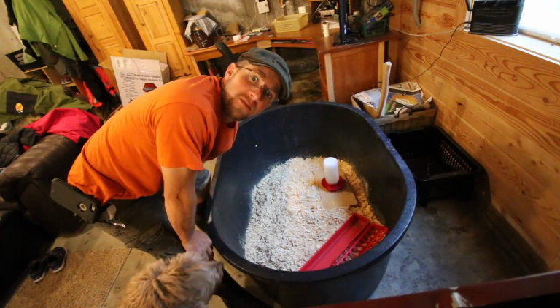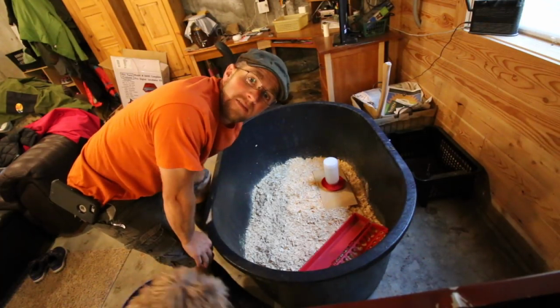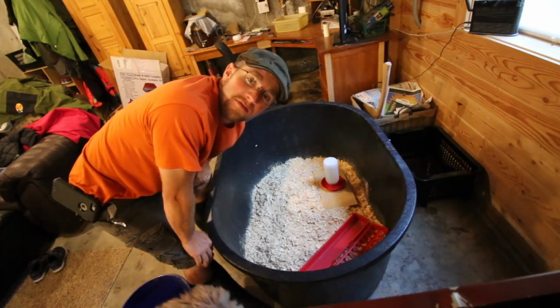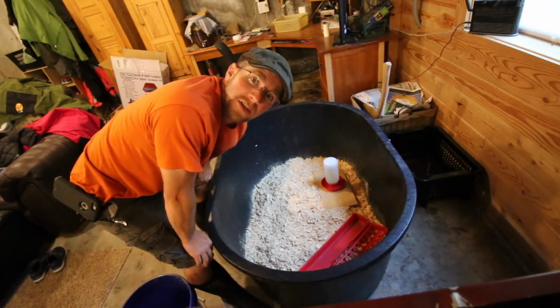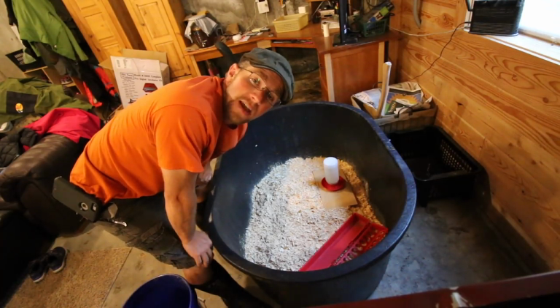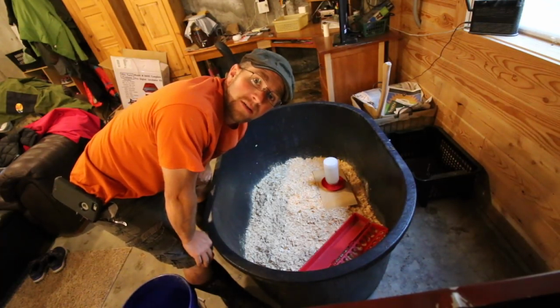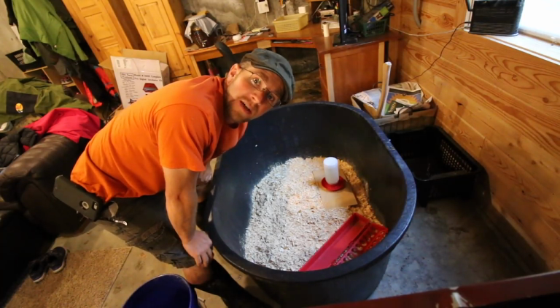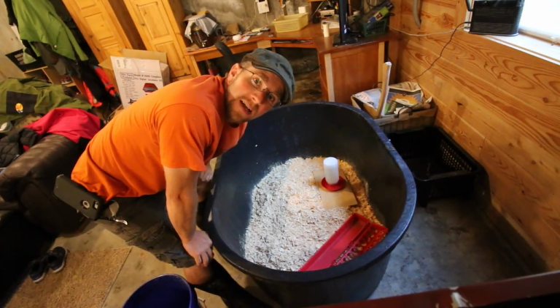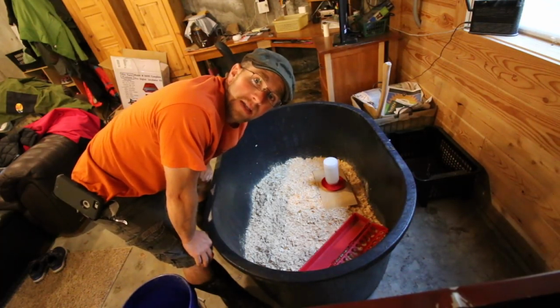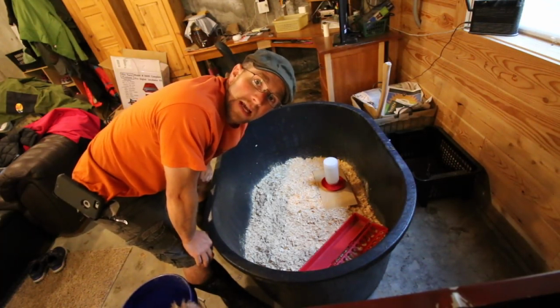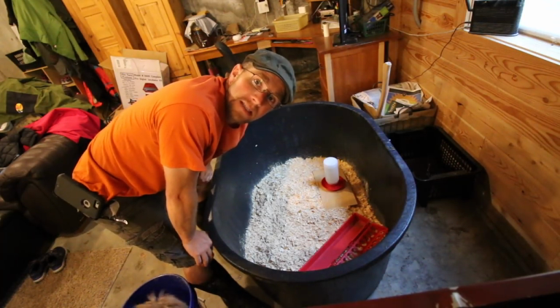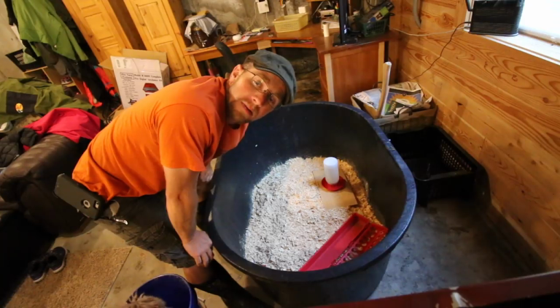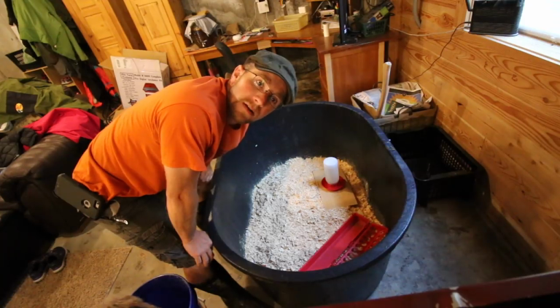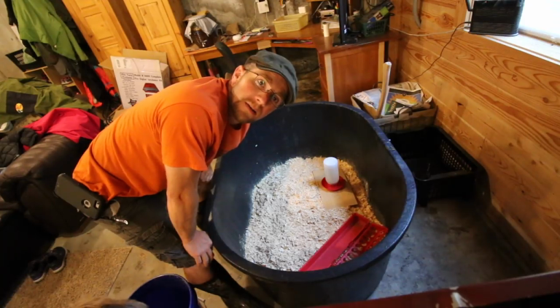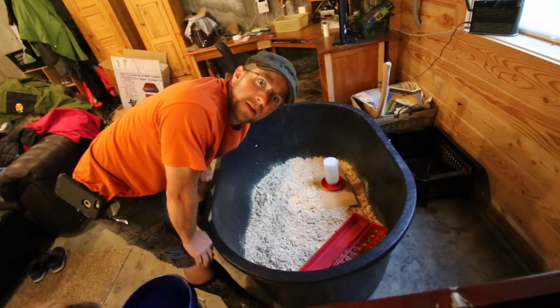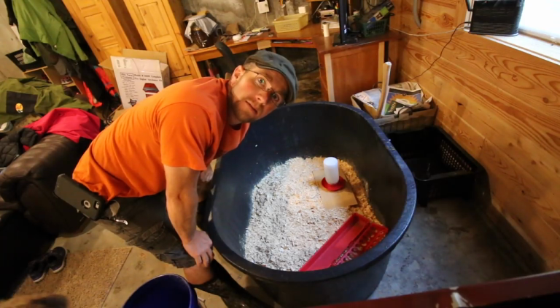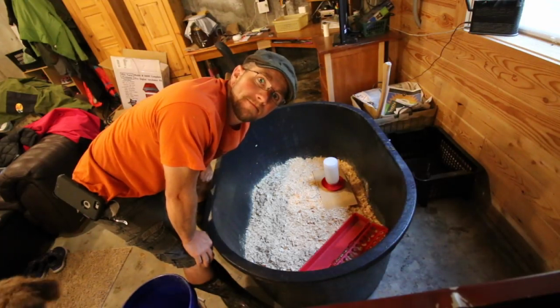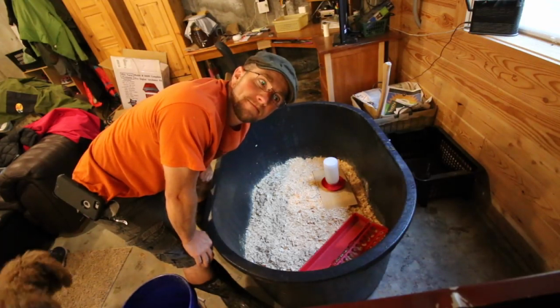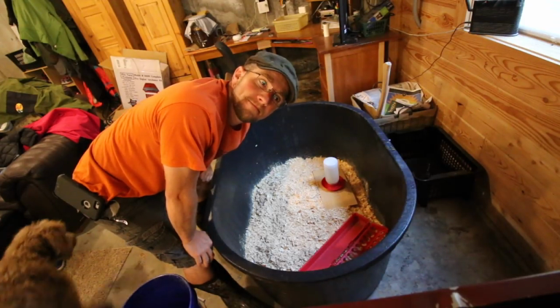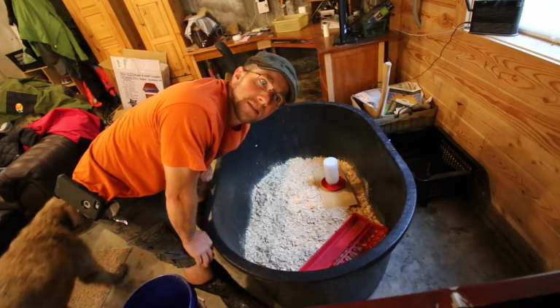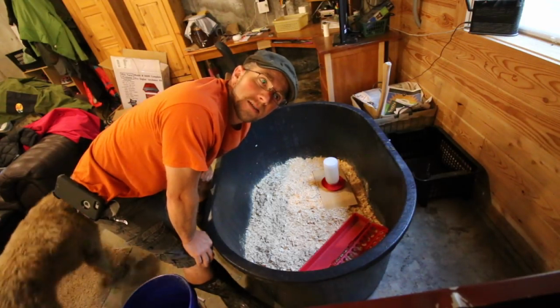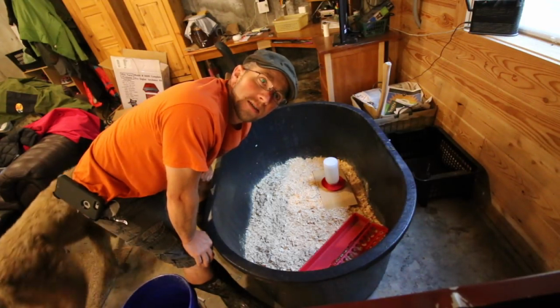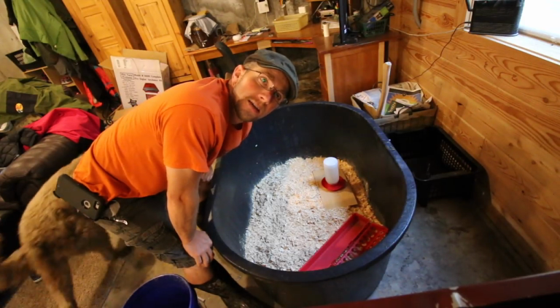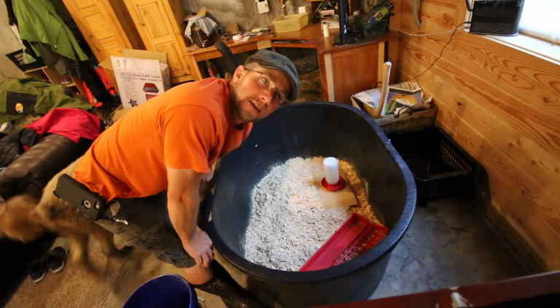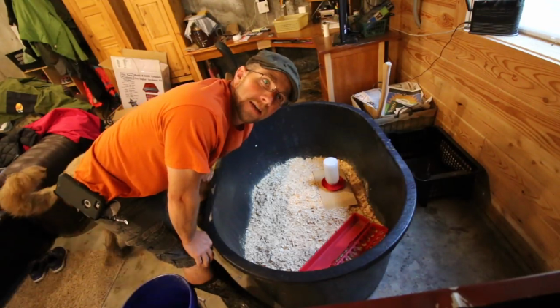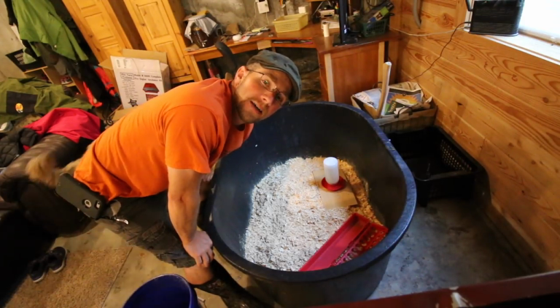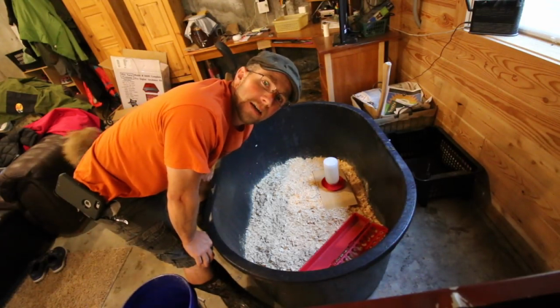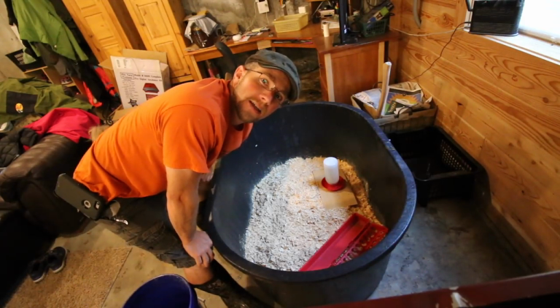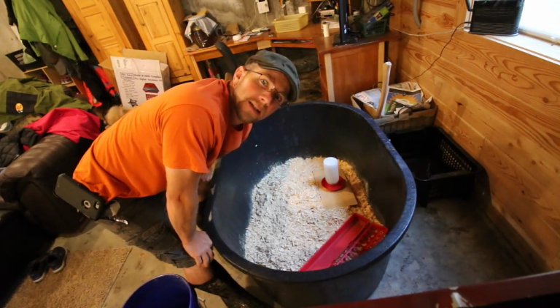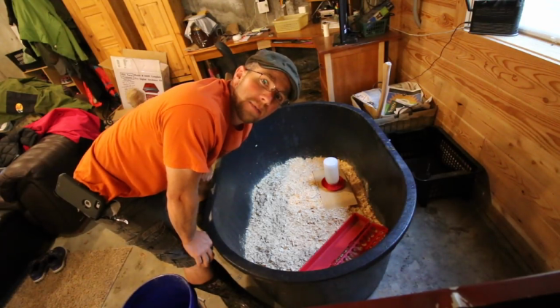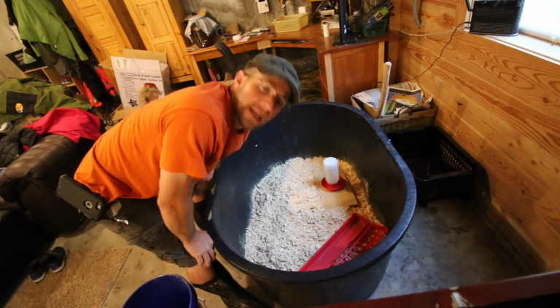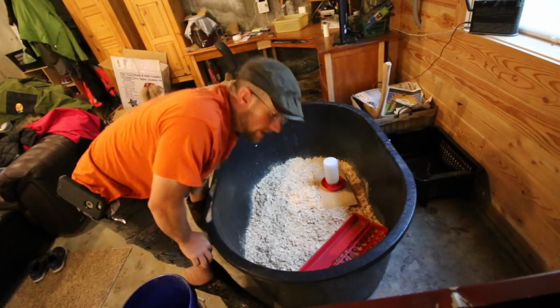If whatever you fed your animals, that's what they tasted like when you cooked them — I think that'd be neat.